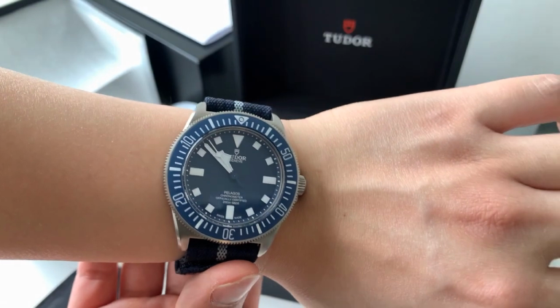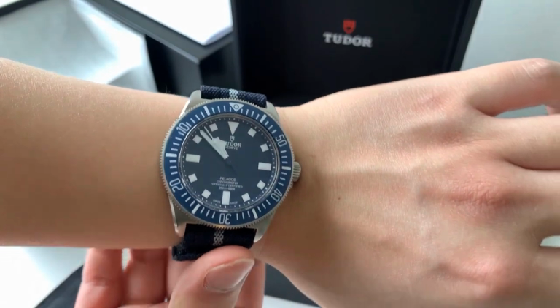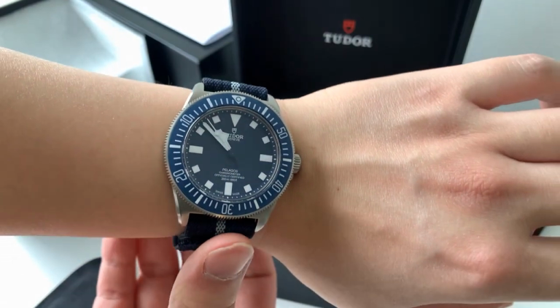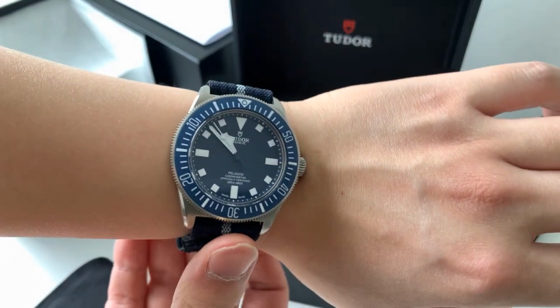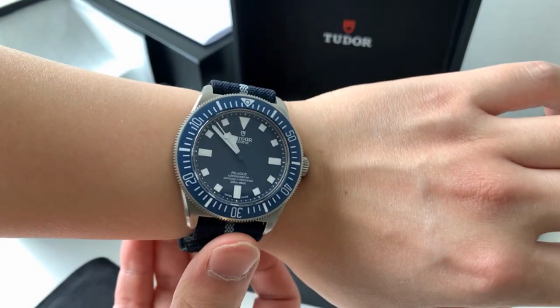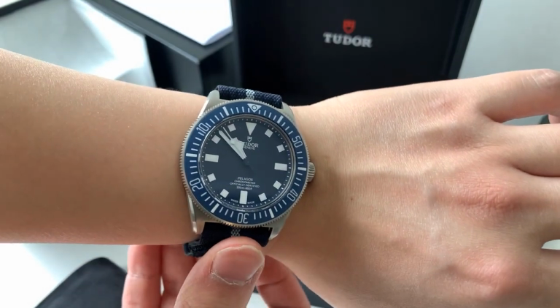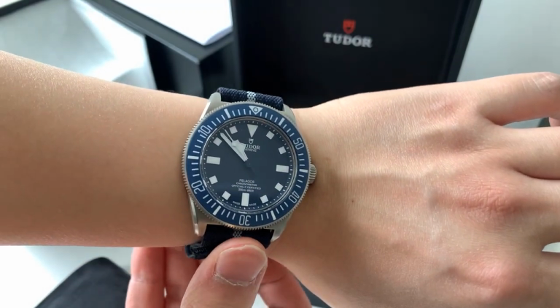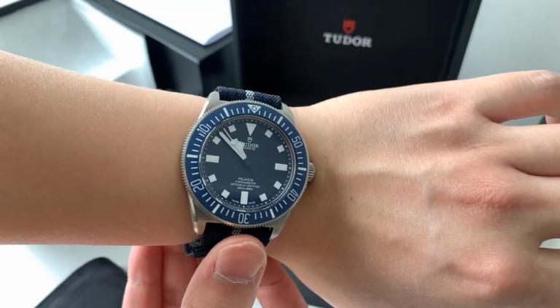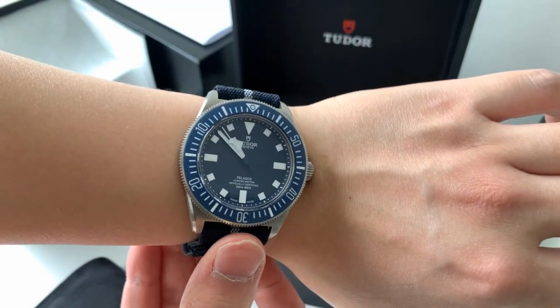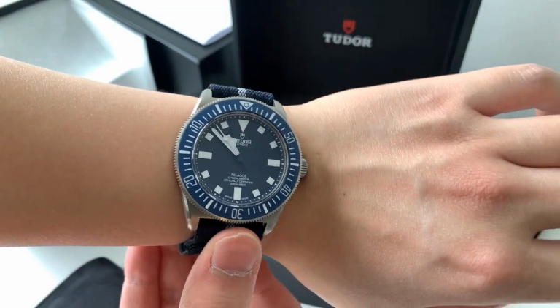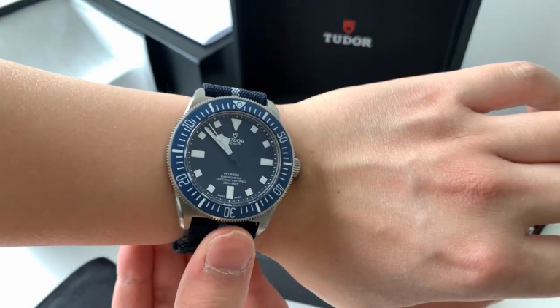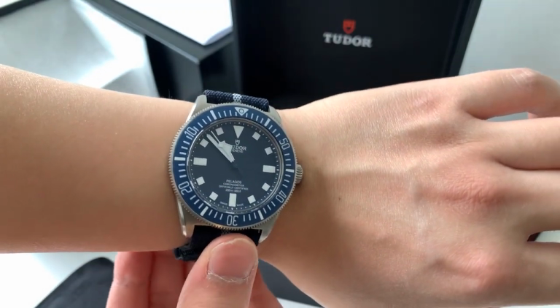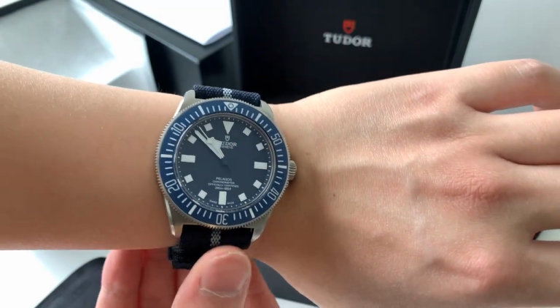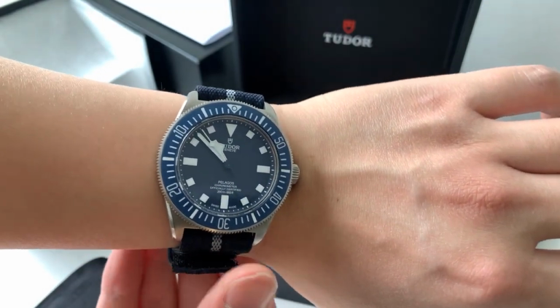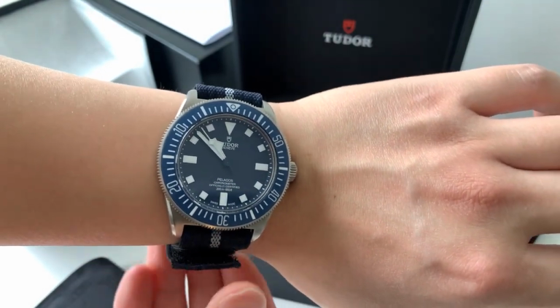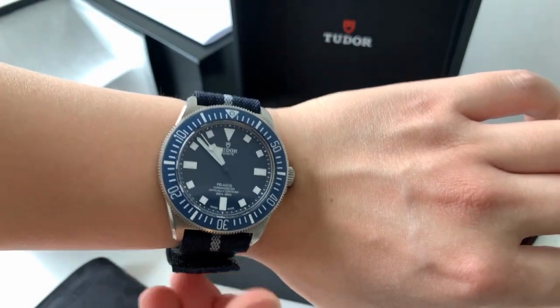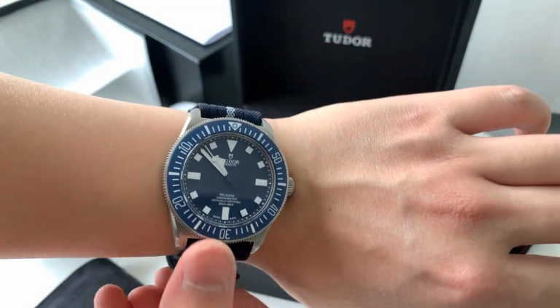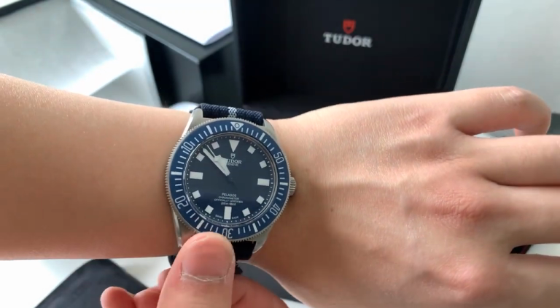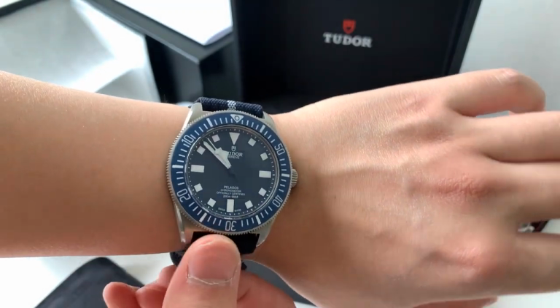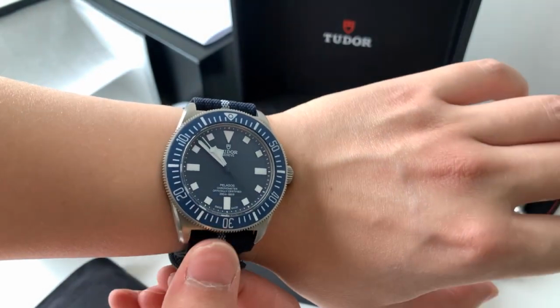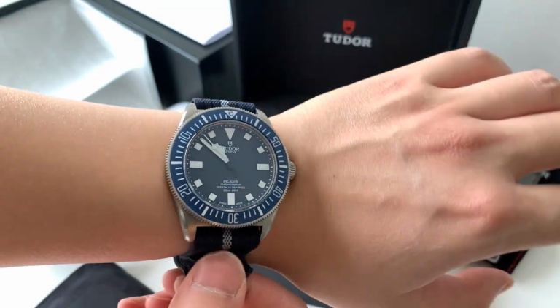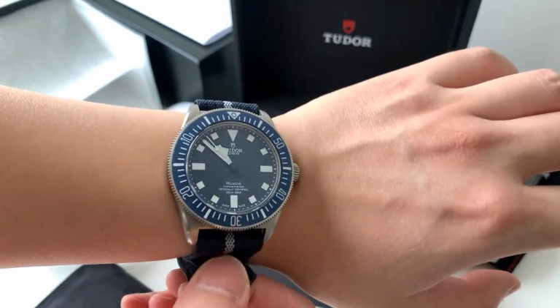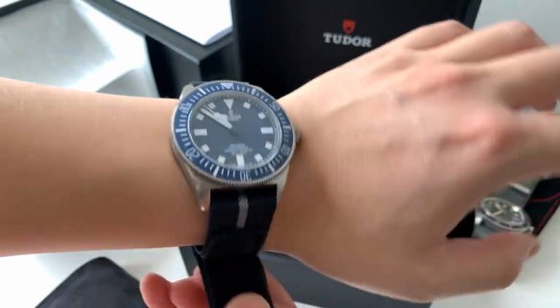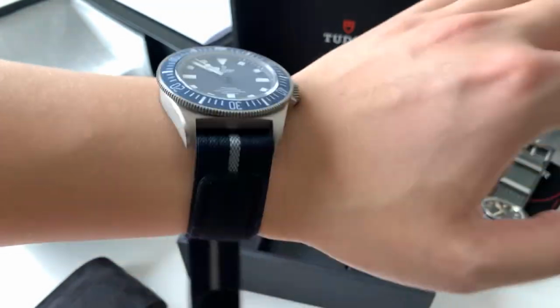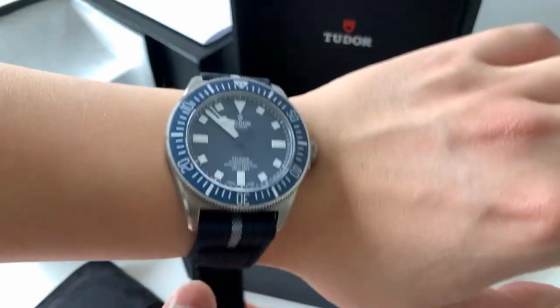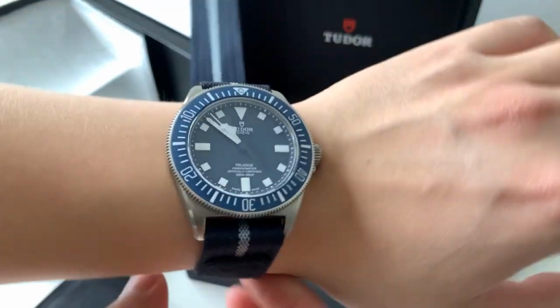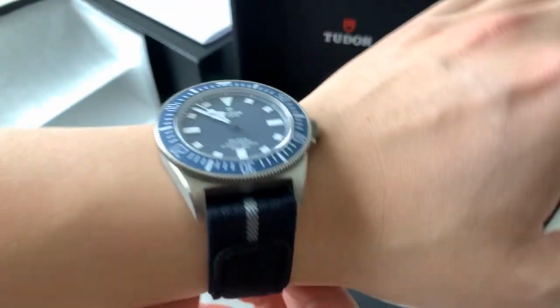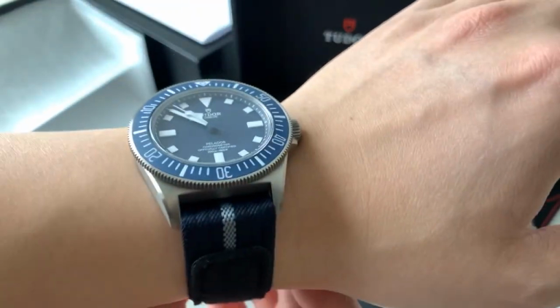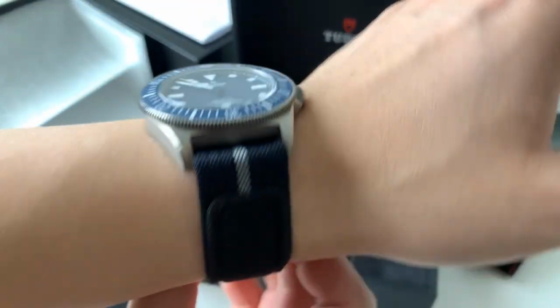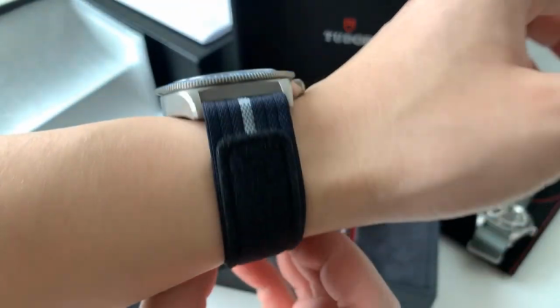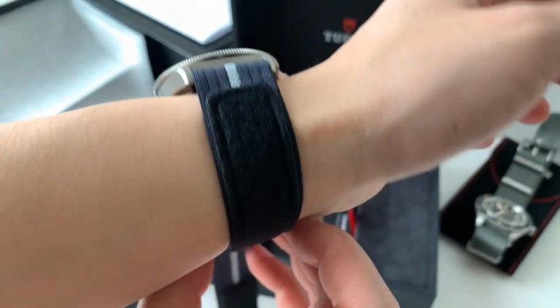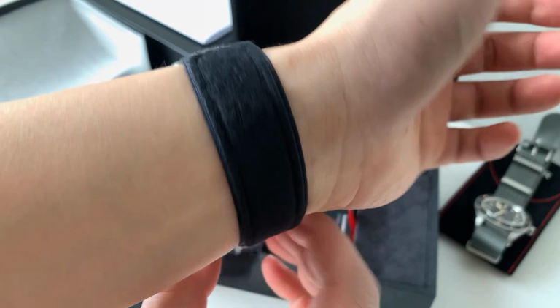However, if your wrist is under that size, you are probably better off with a watch less than 40mm.